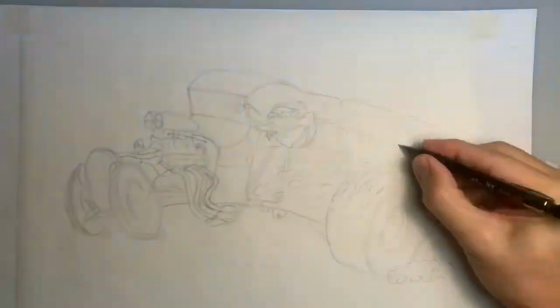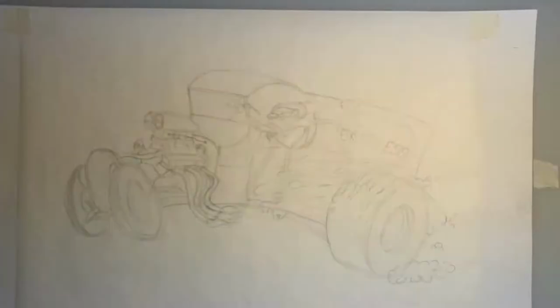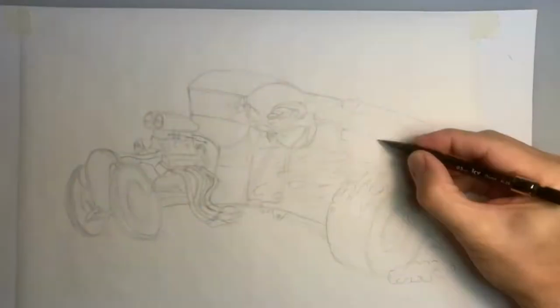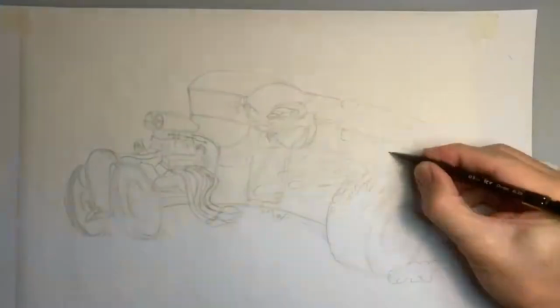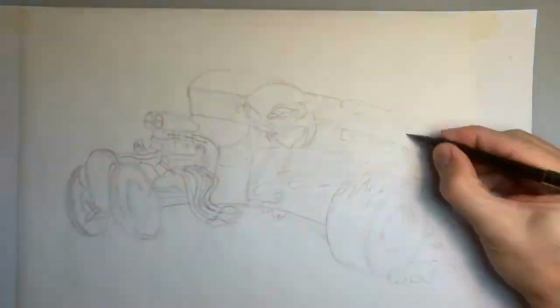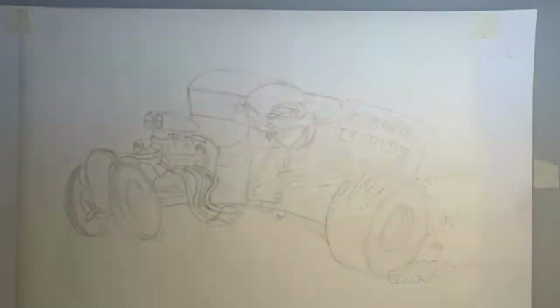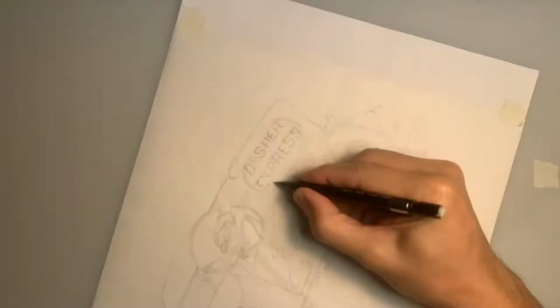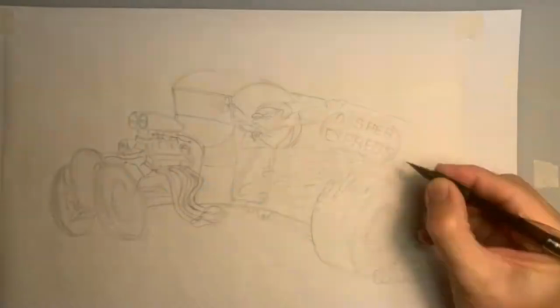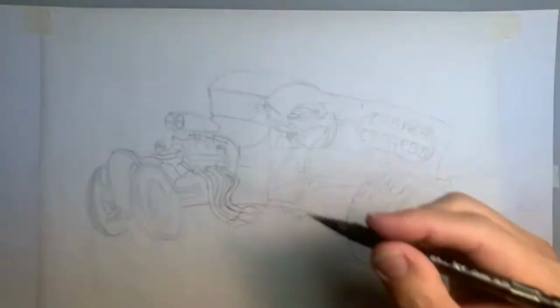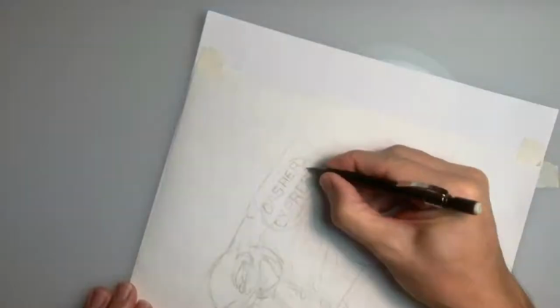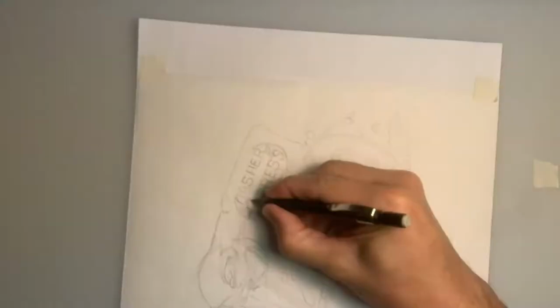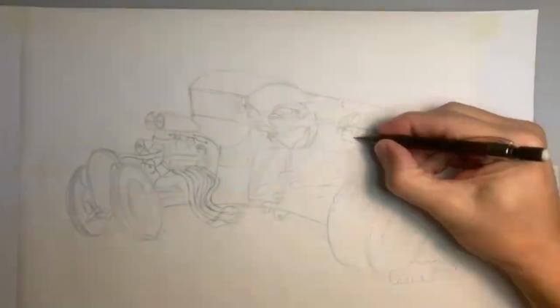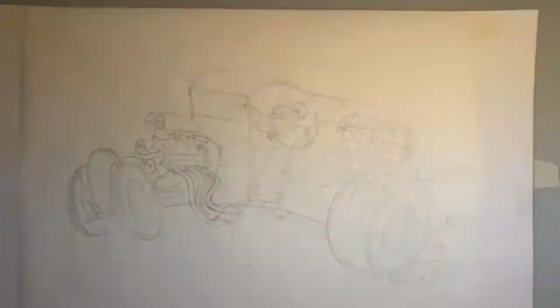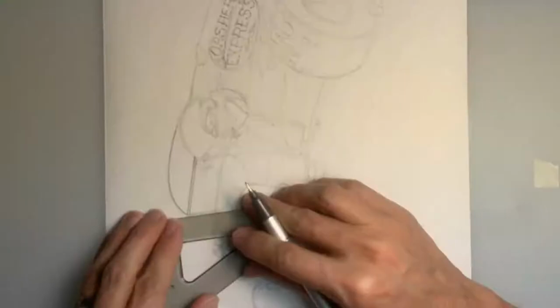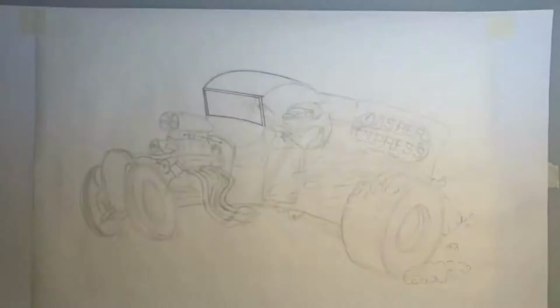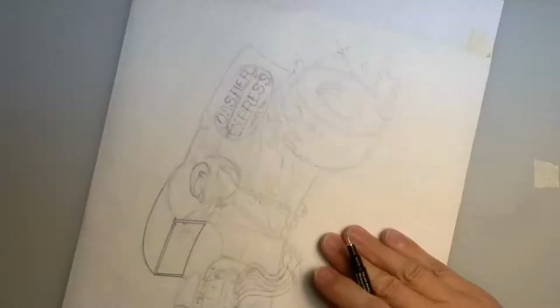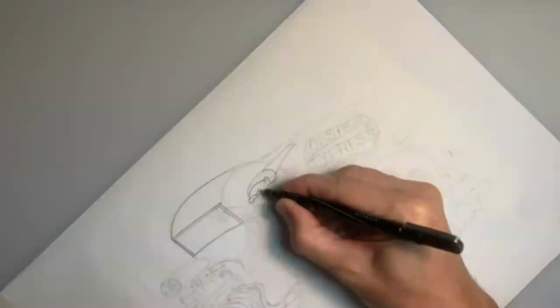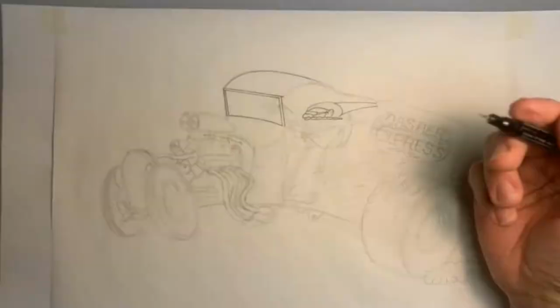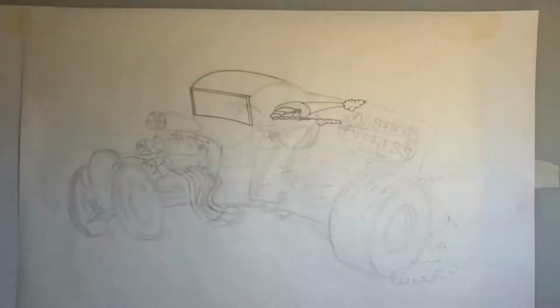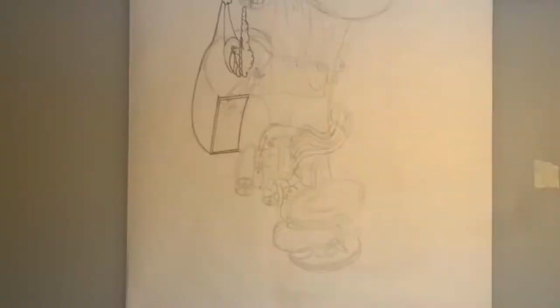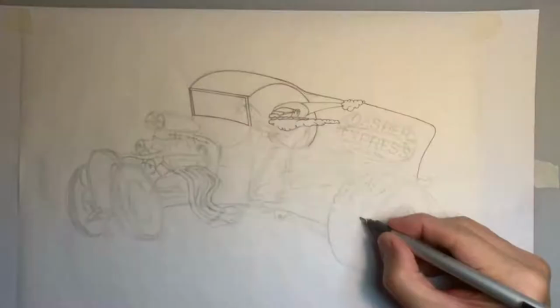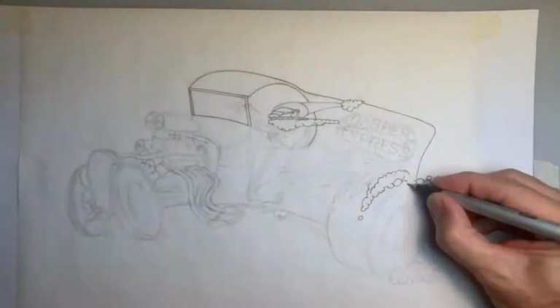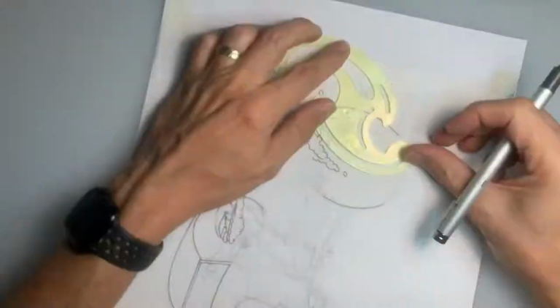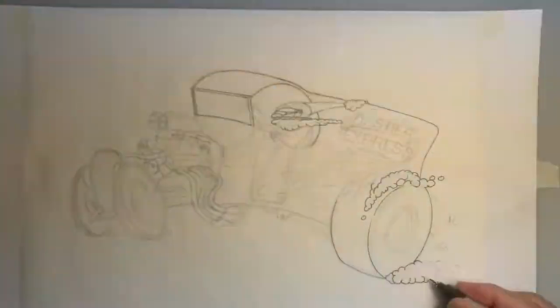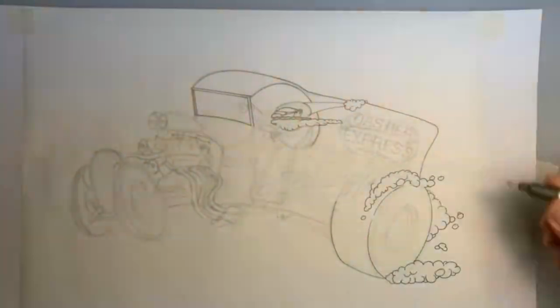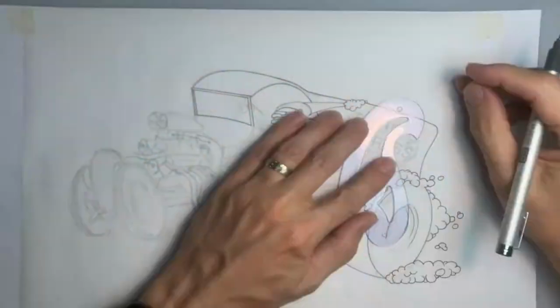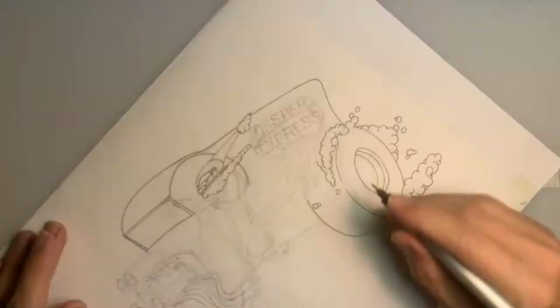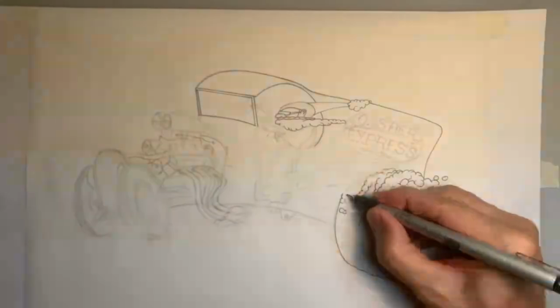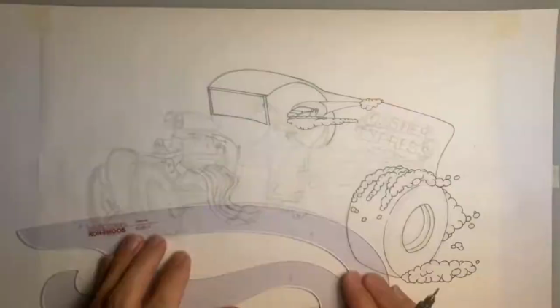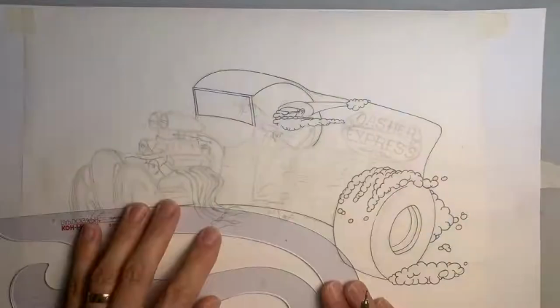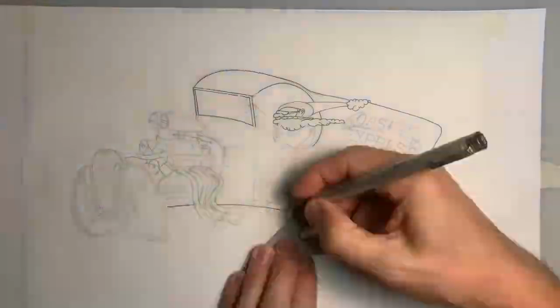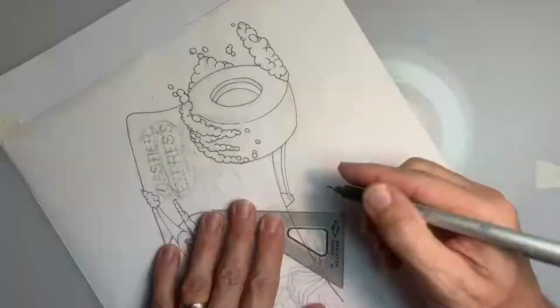And here I am doing some hand lettering. We're calling this one Dasher Express.